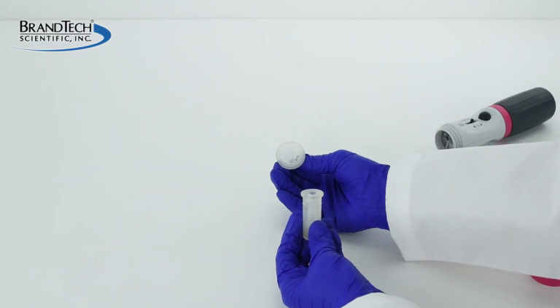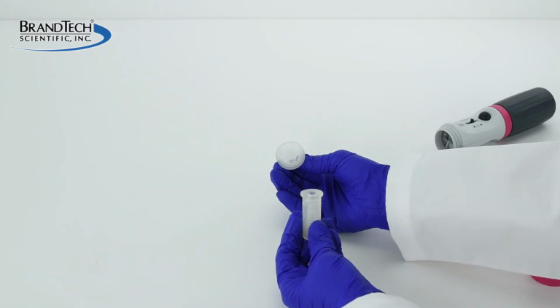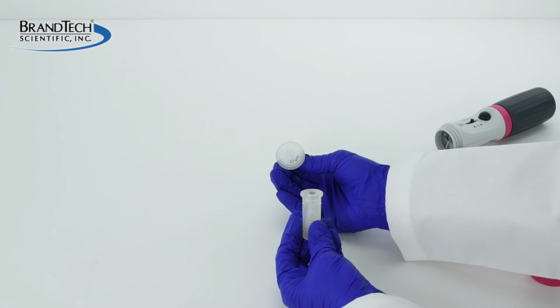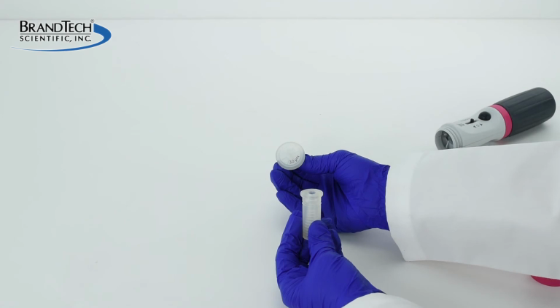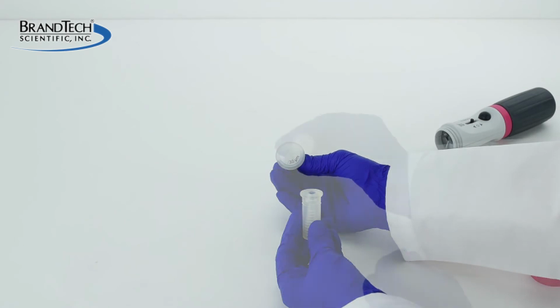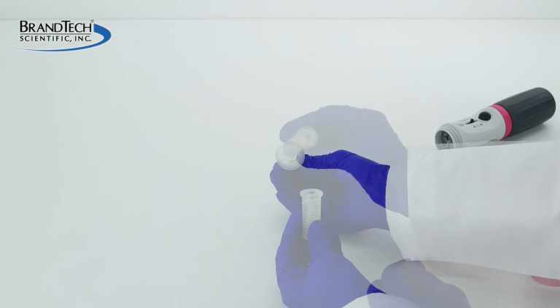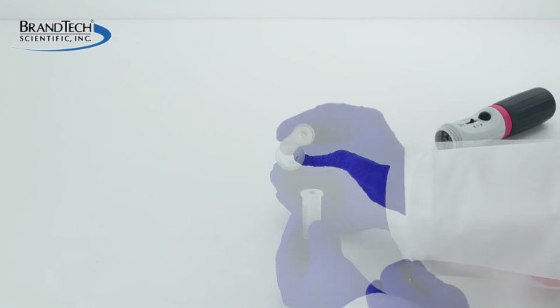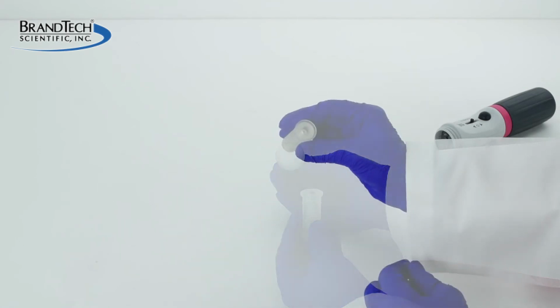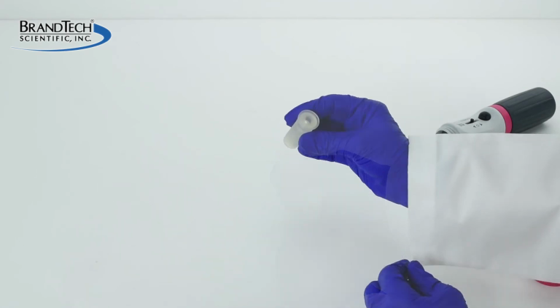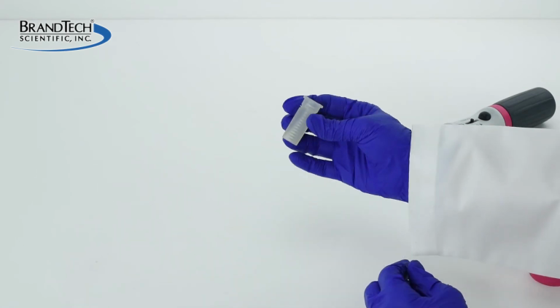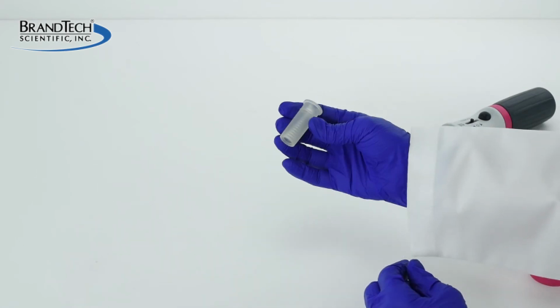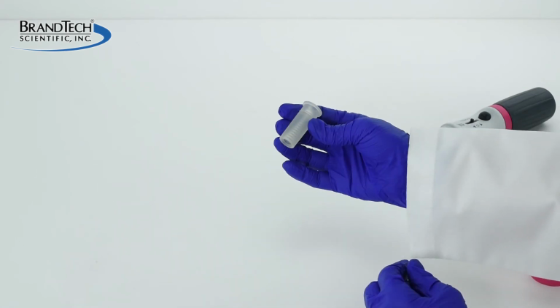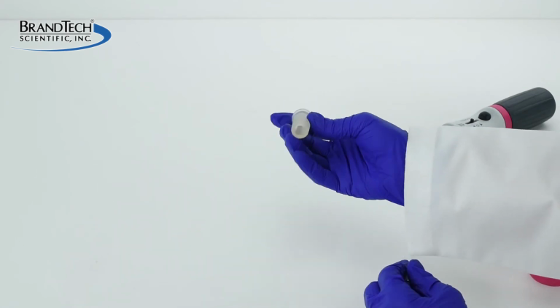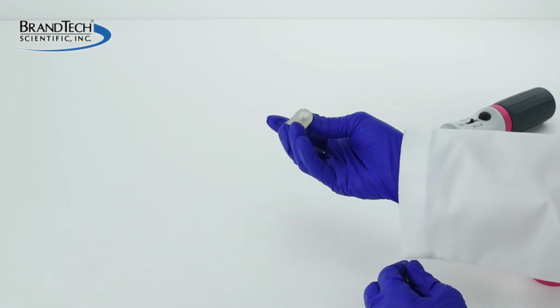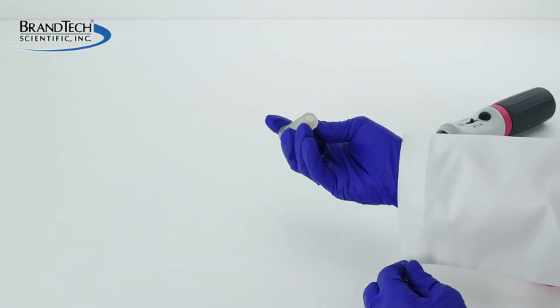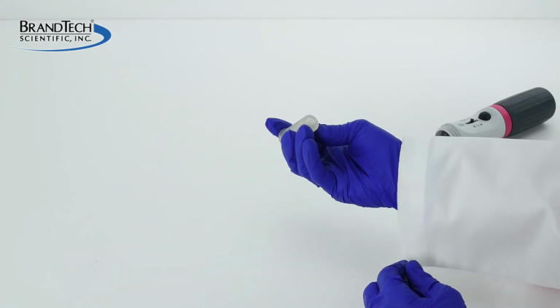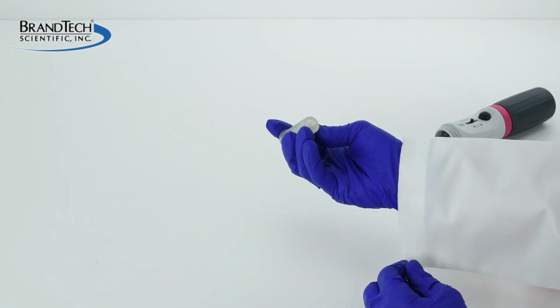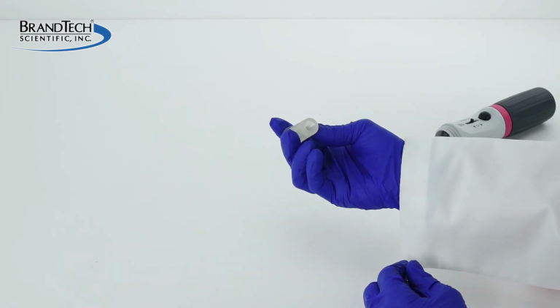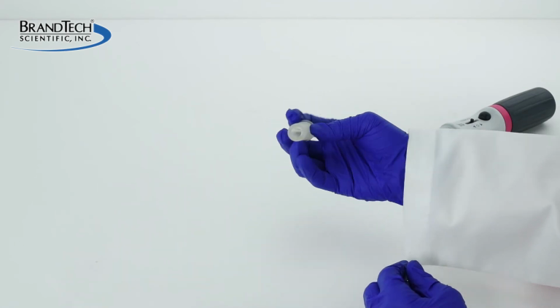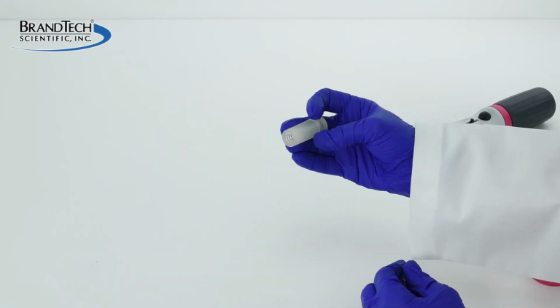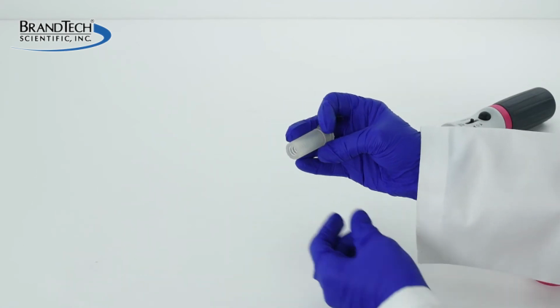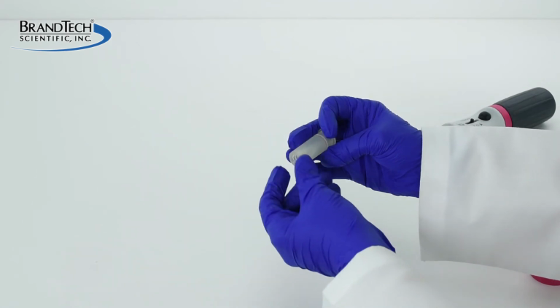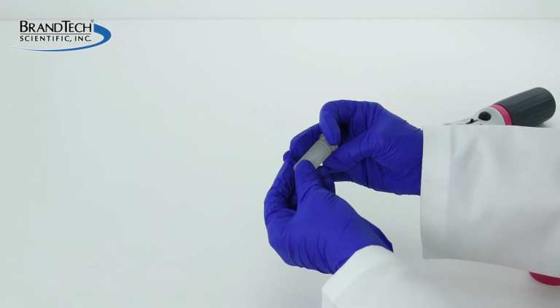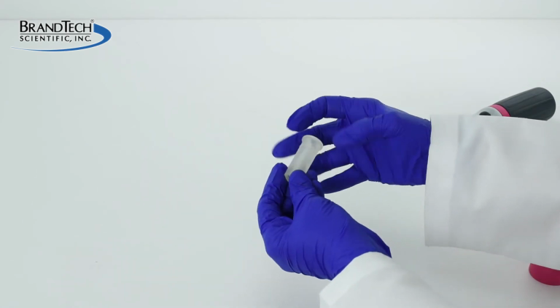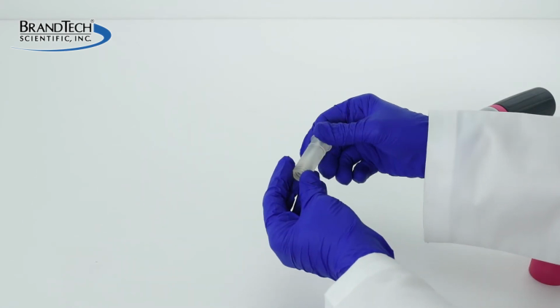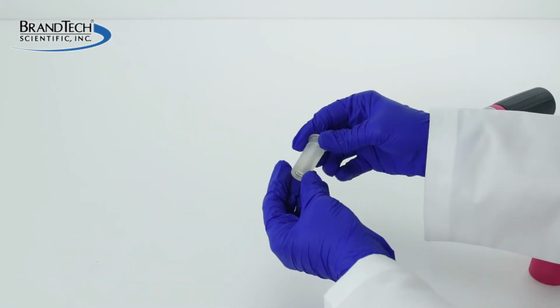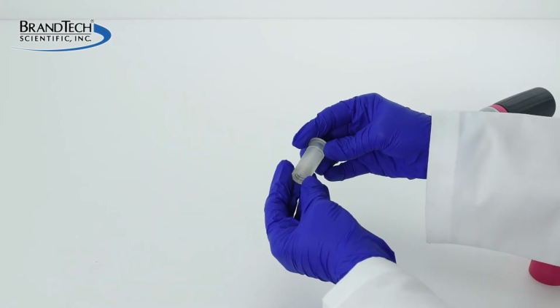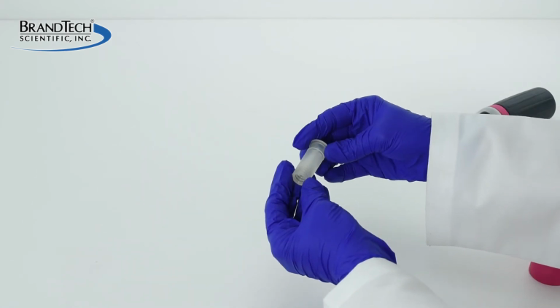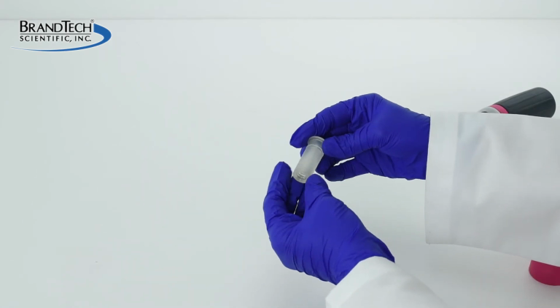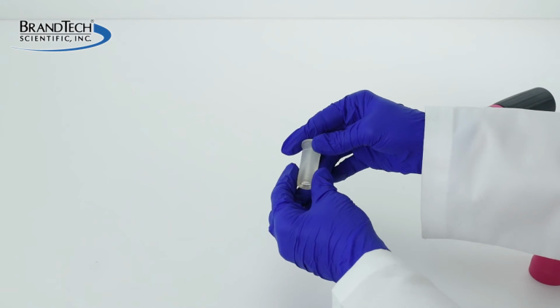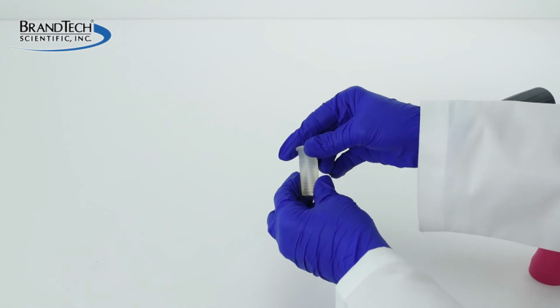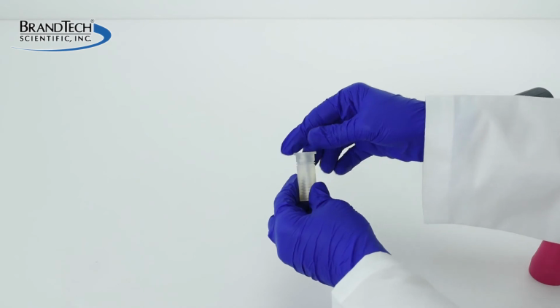Use this opportunity to inspect the silicone adapter for cleanliness or damage. Clean or replace if necessary.